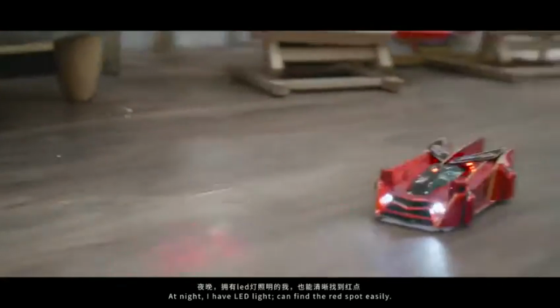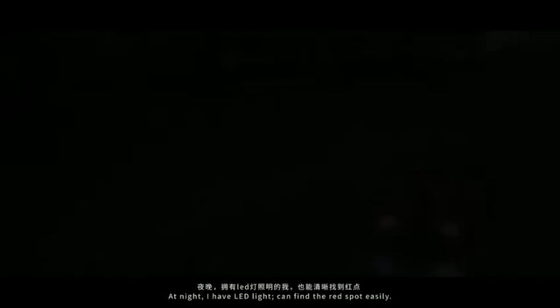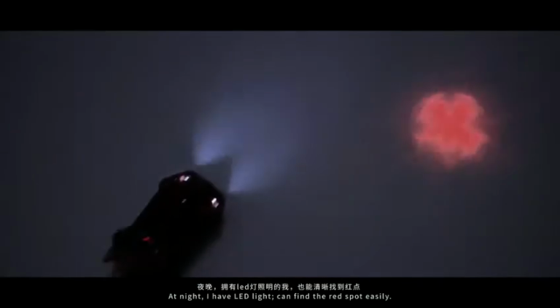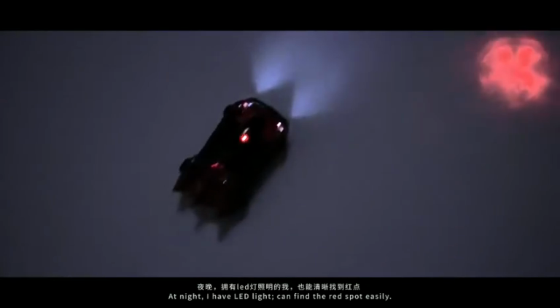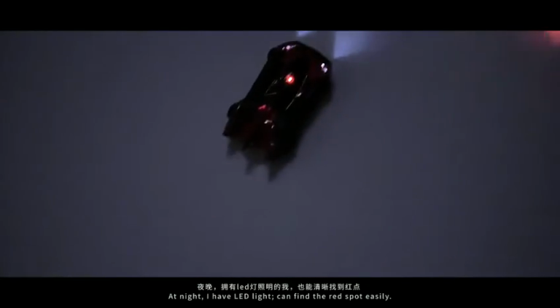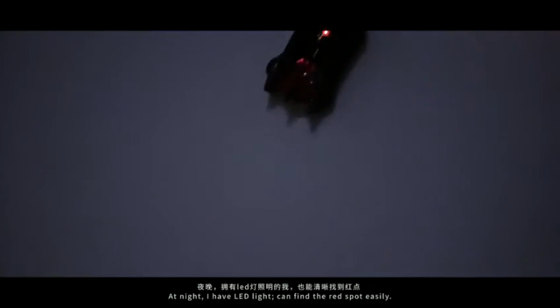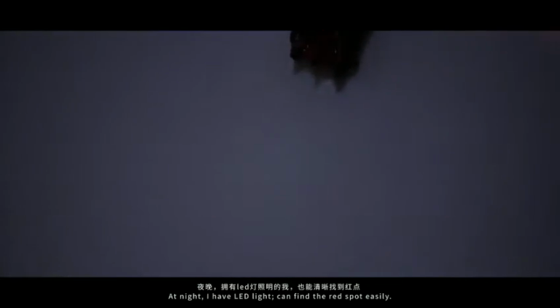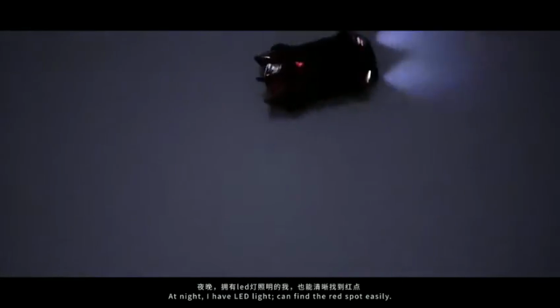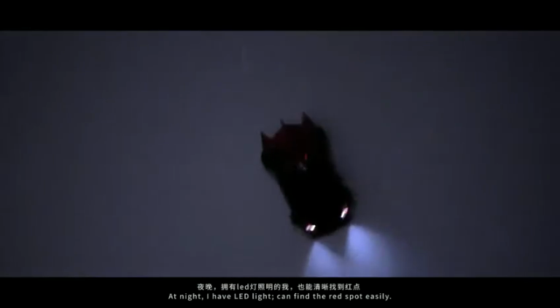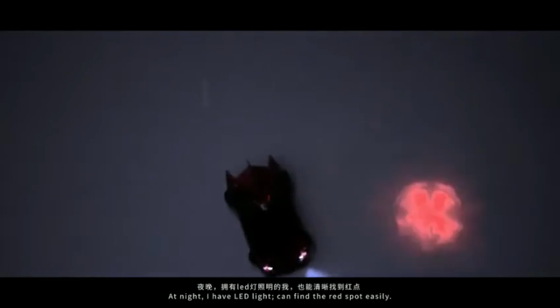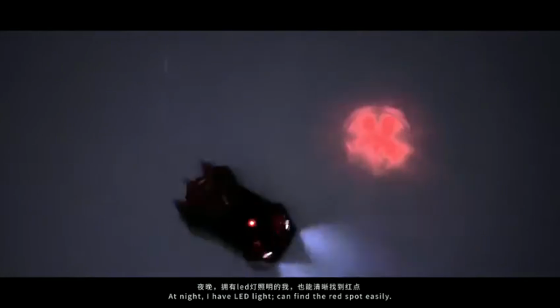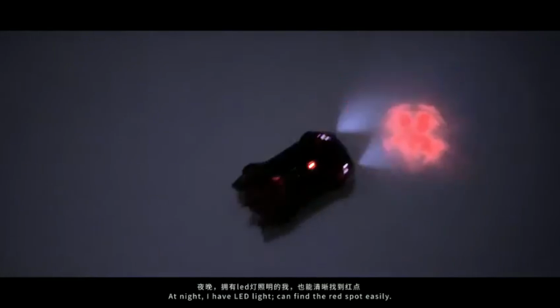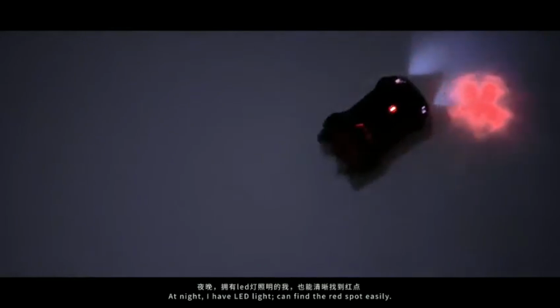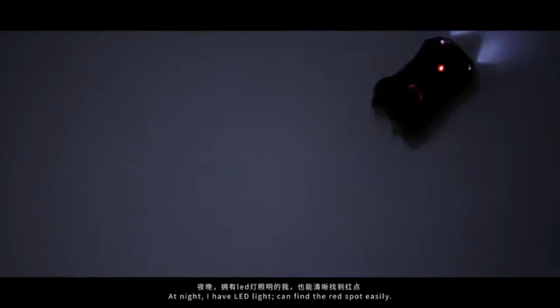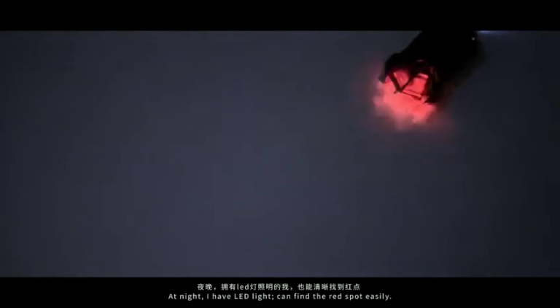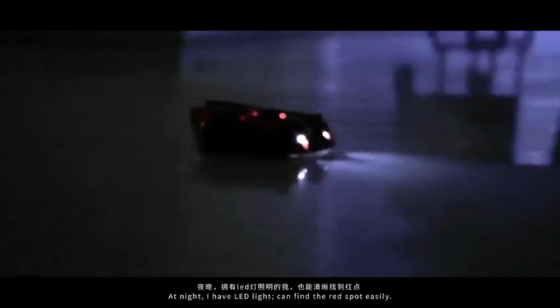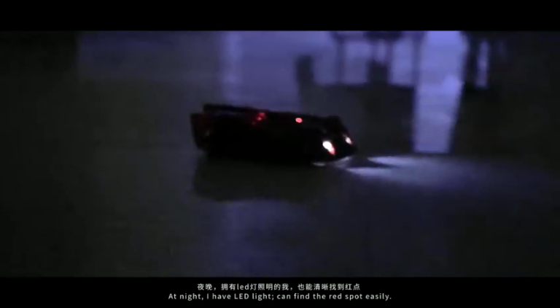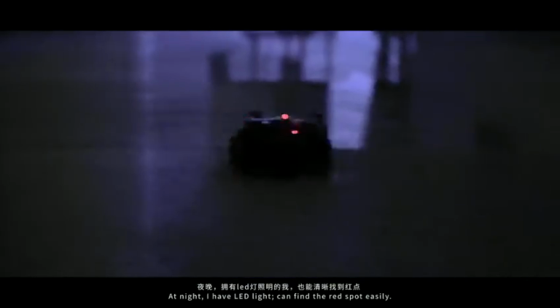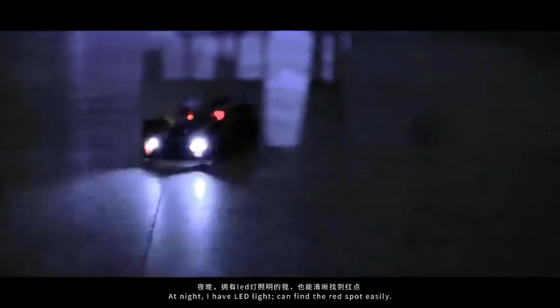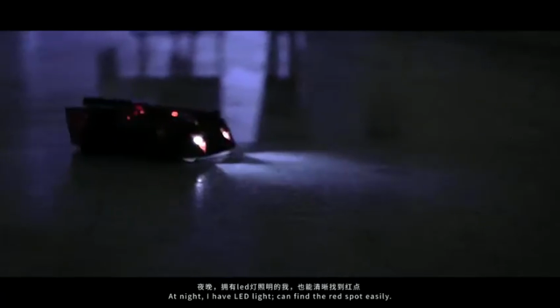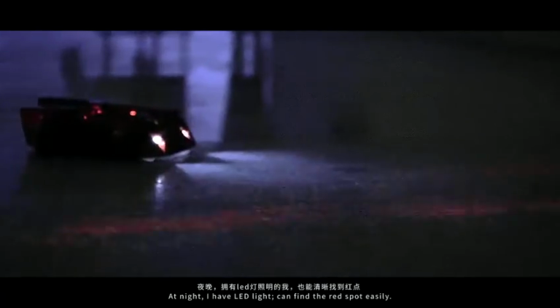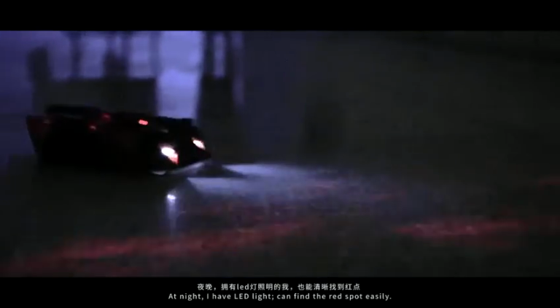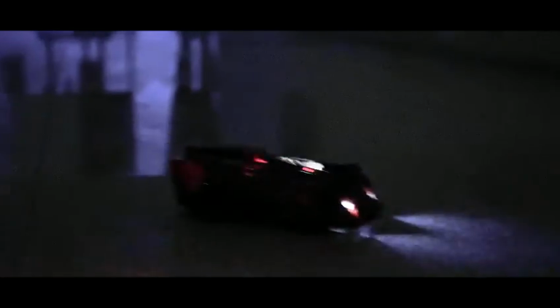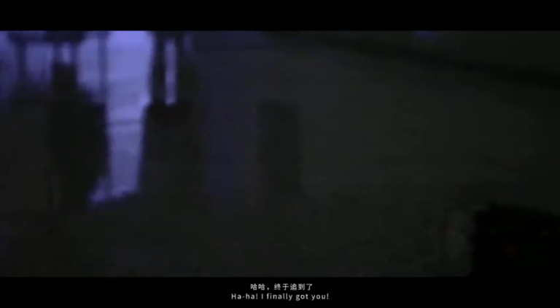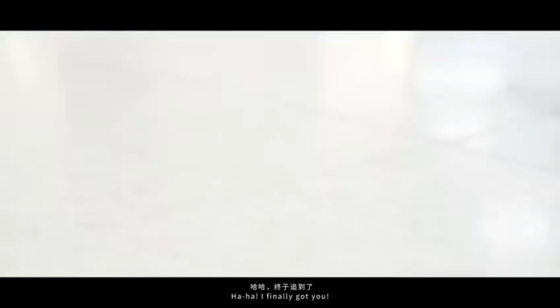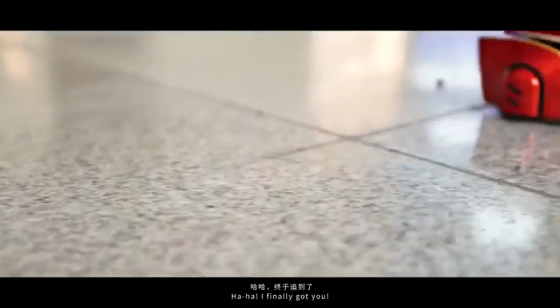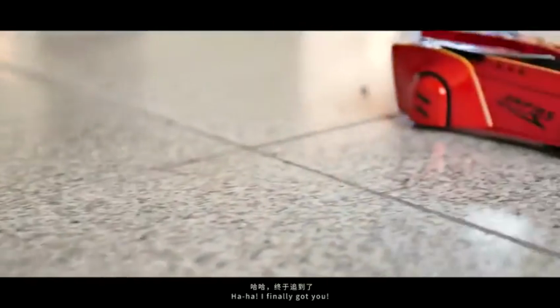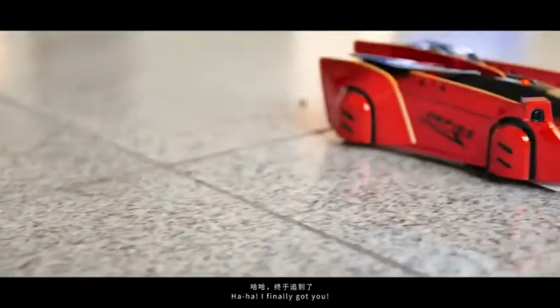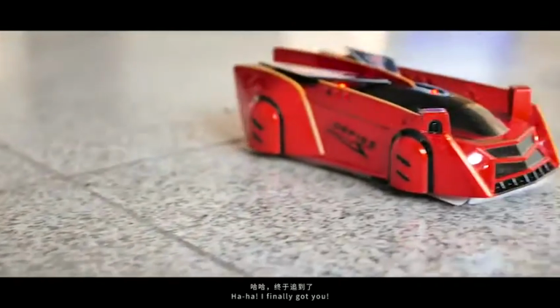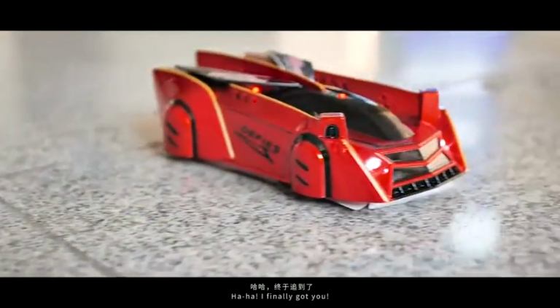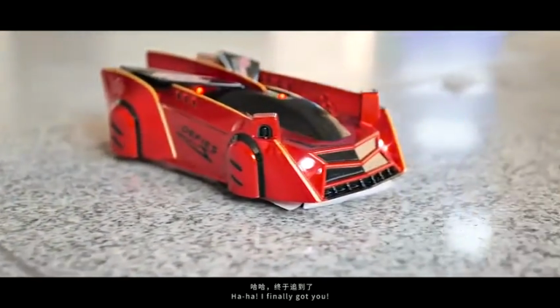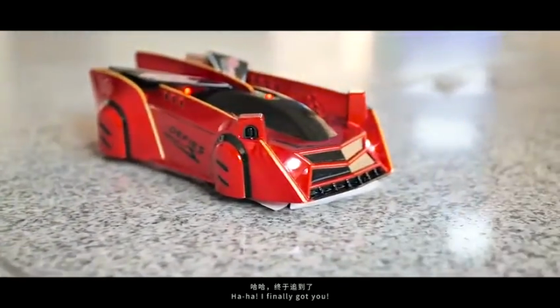At night, I have LED light — can find the red spot easily. I finally got you!